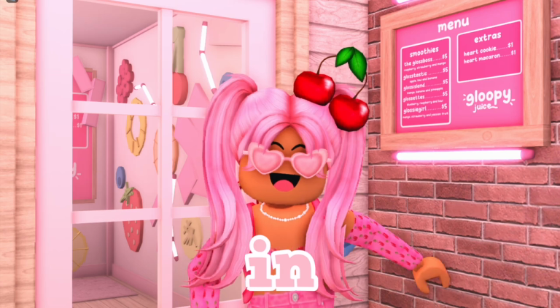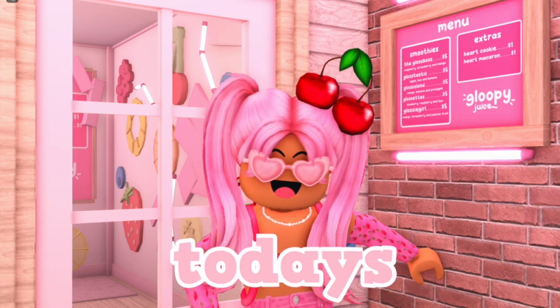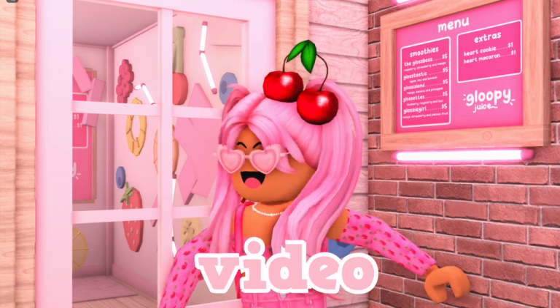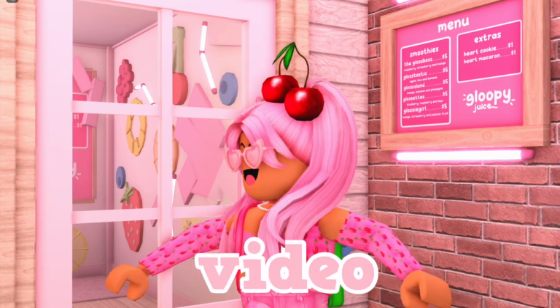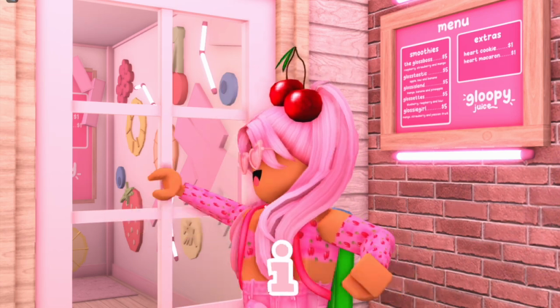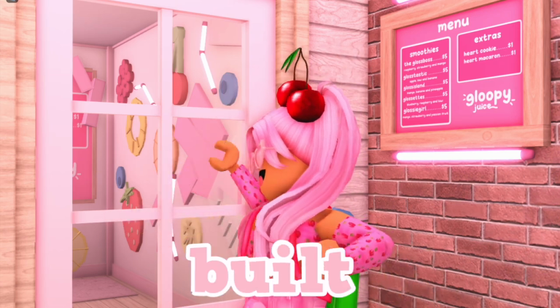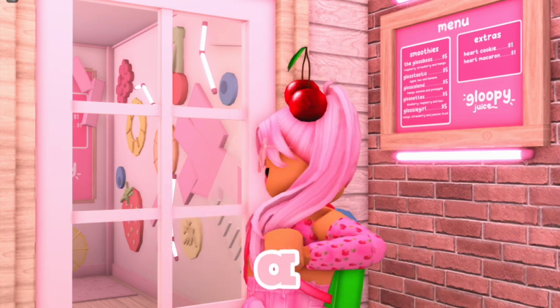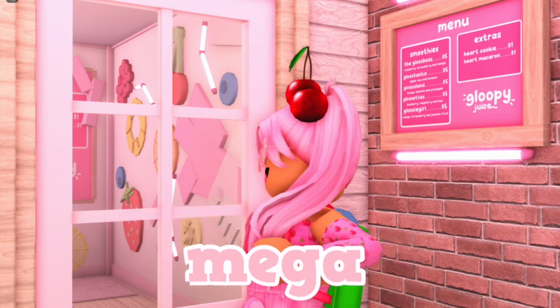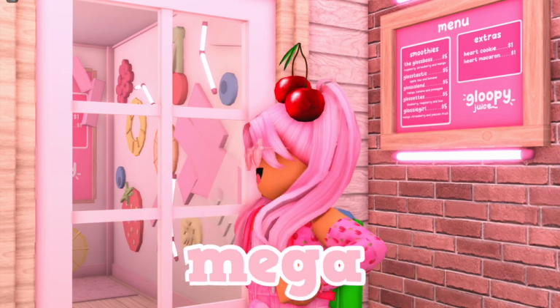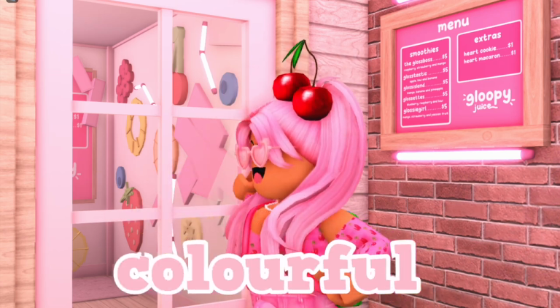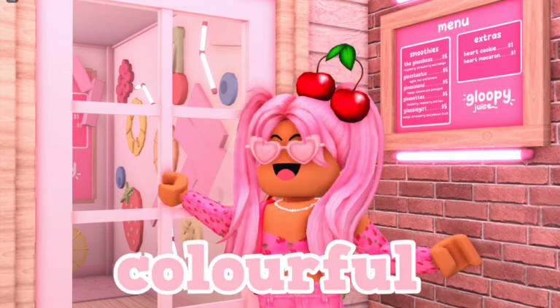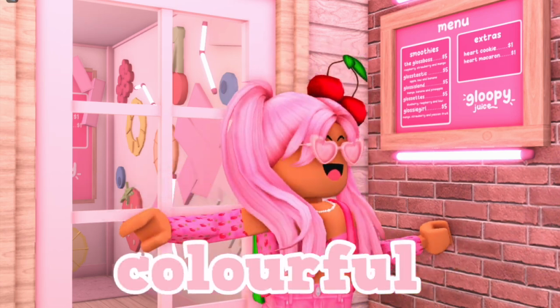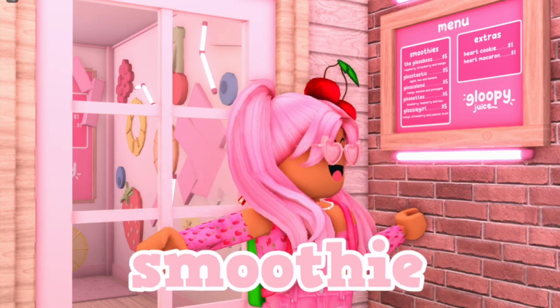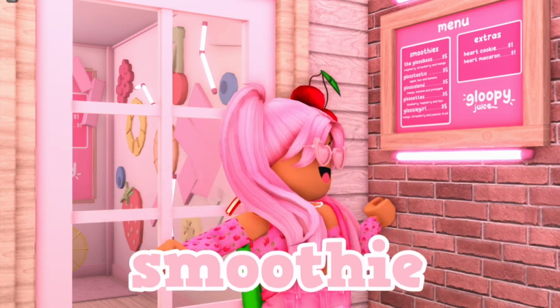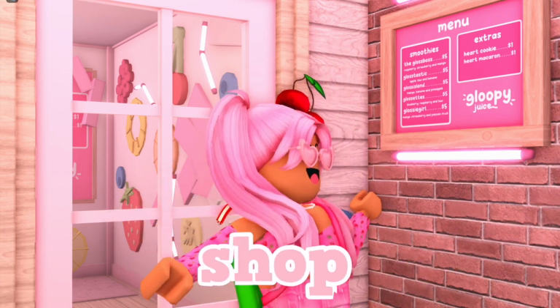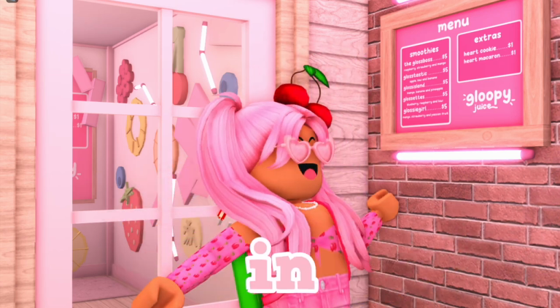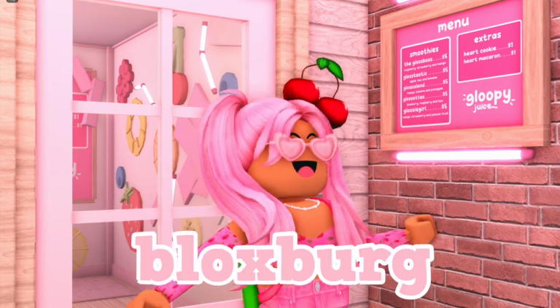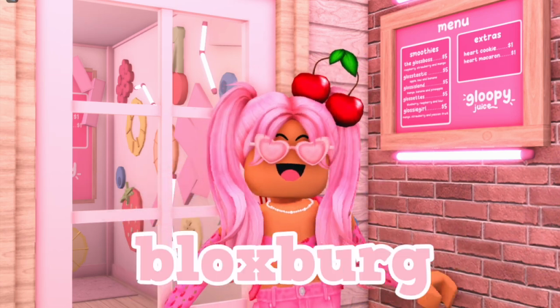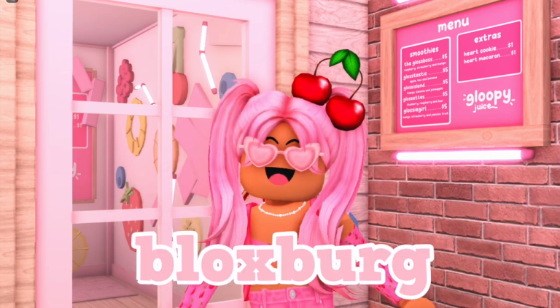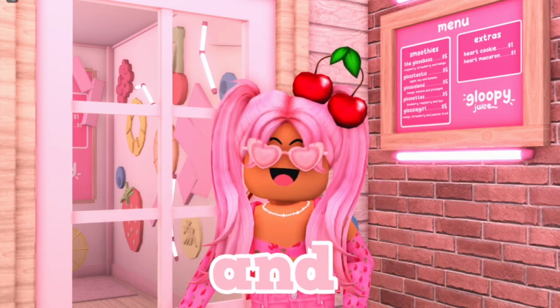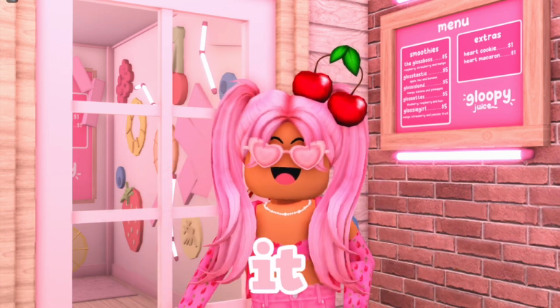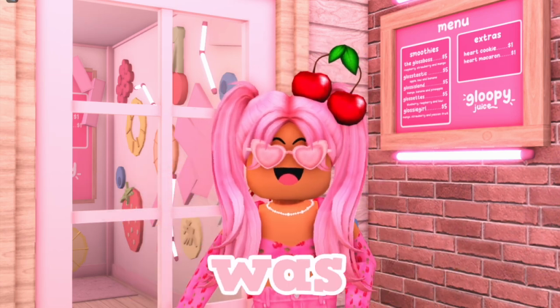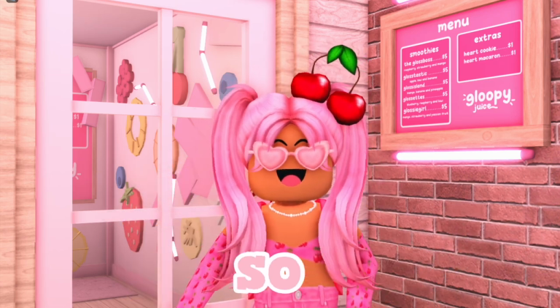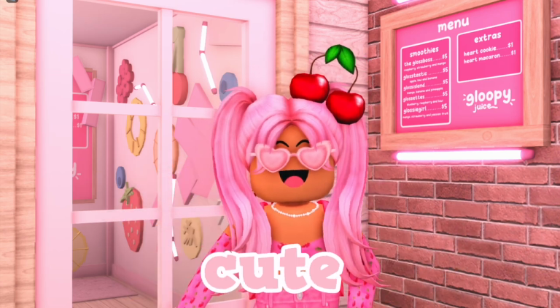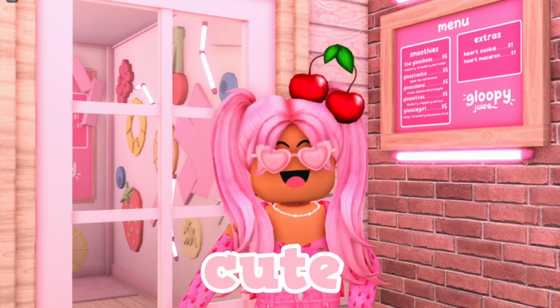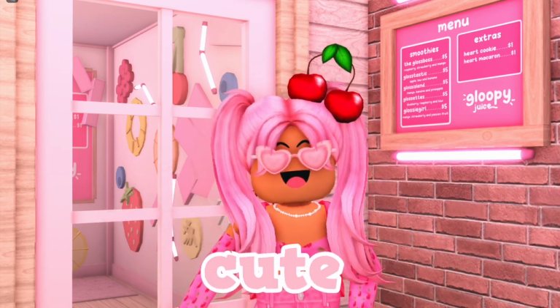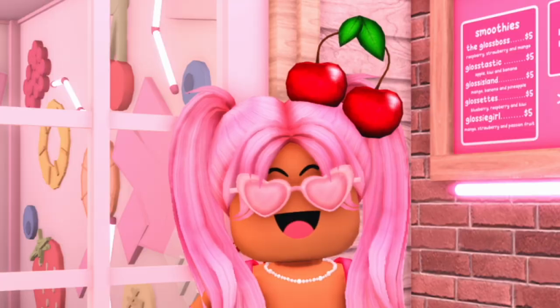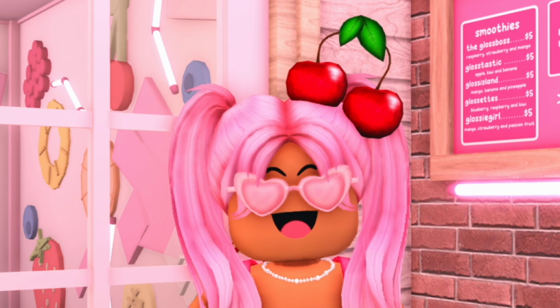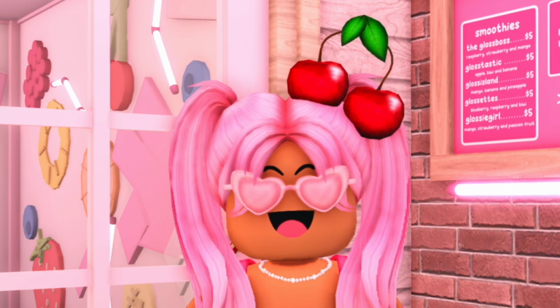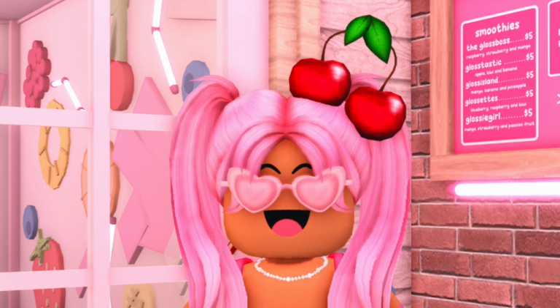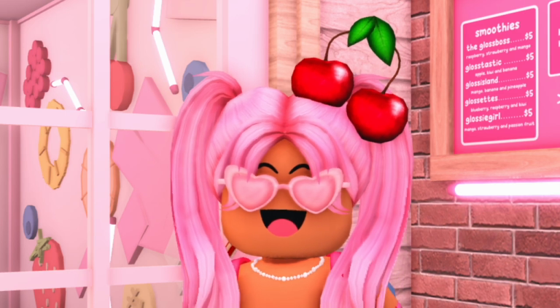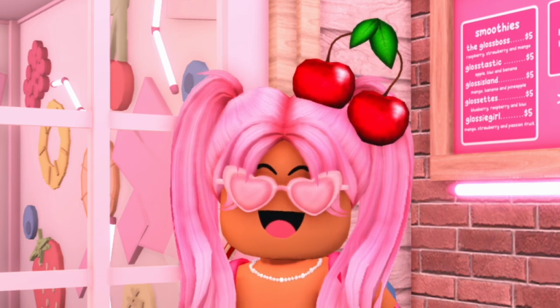In today's video I built a mega colorful smoothie shop in Blocksburg and it was so cute and very fruity.